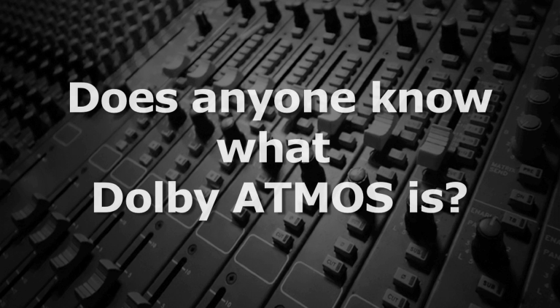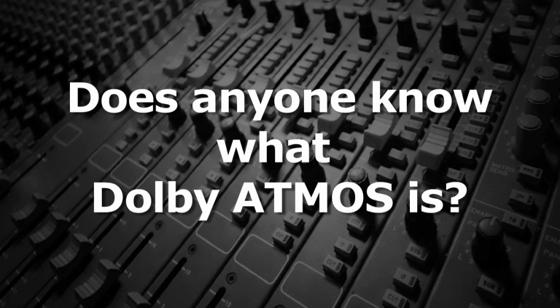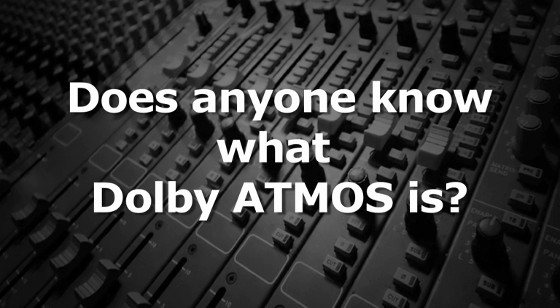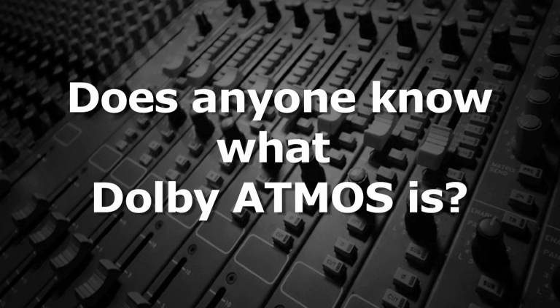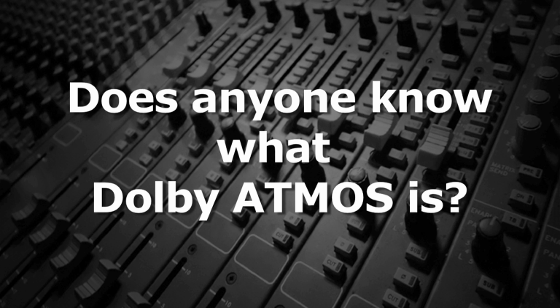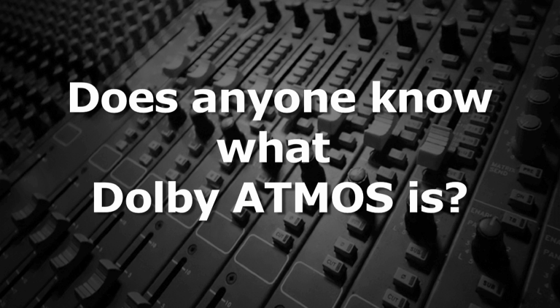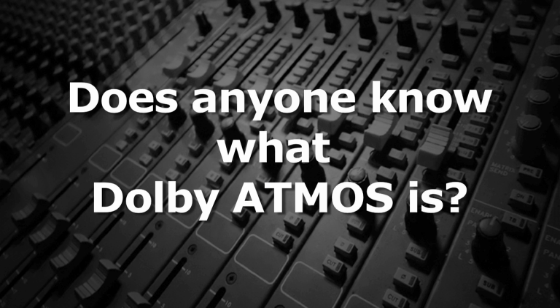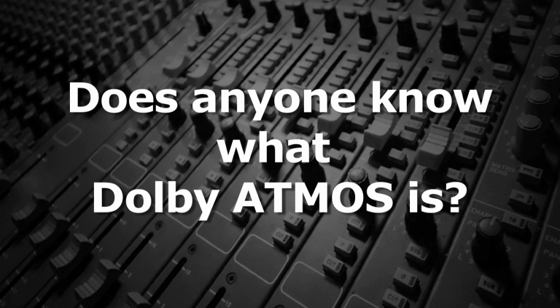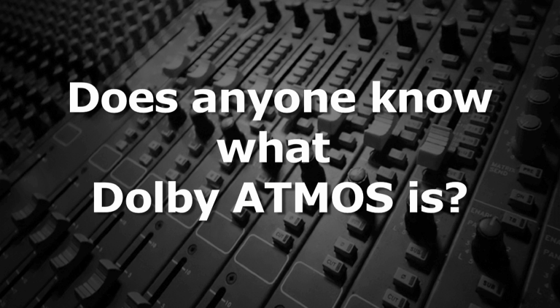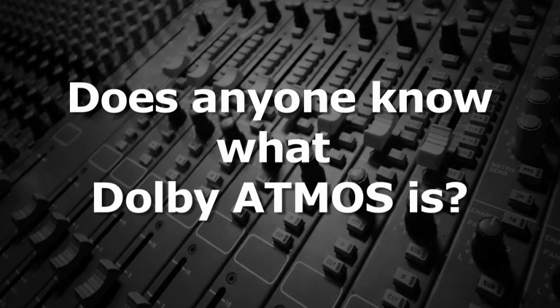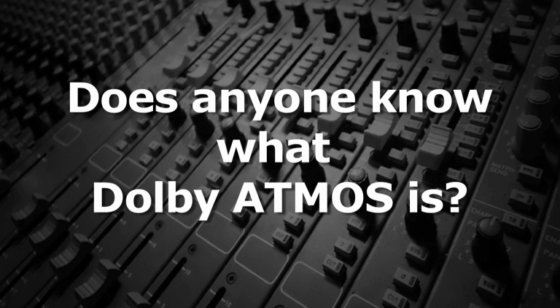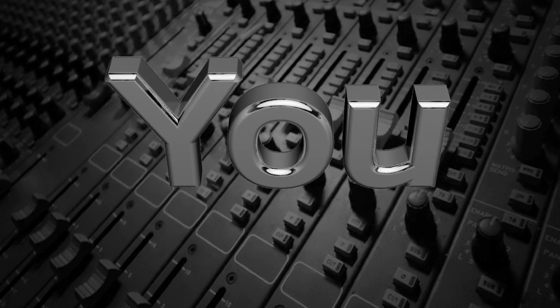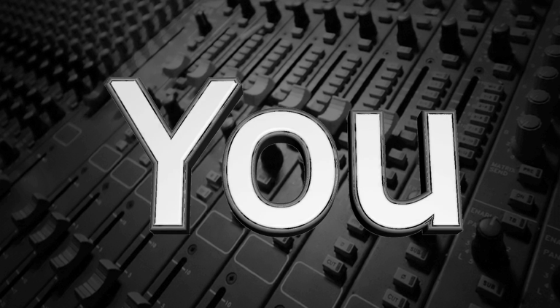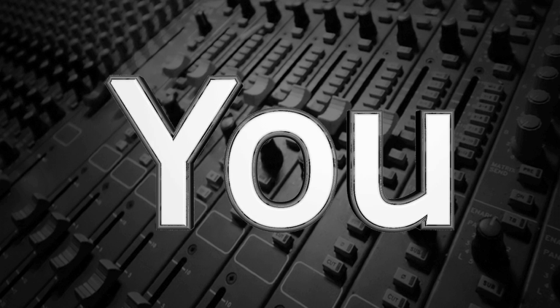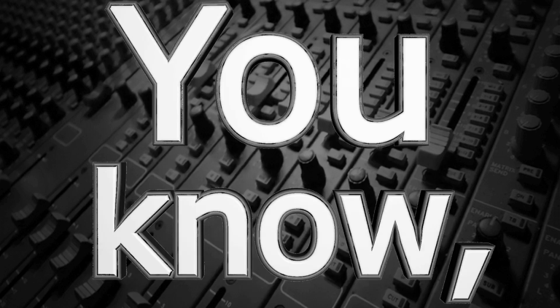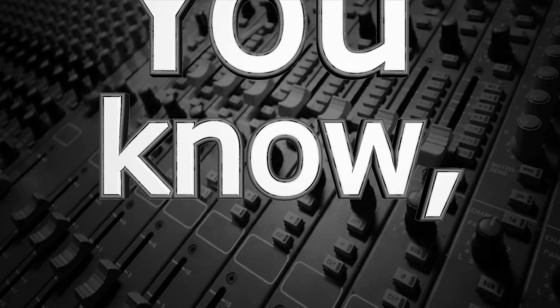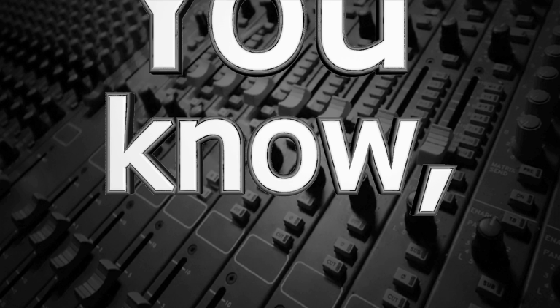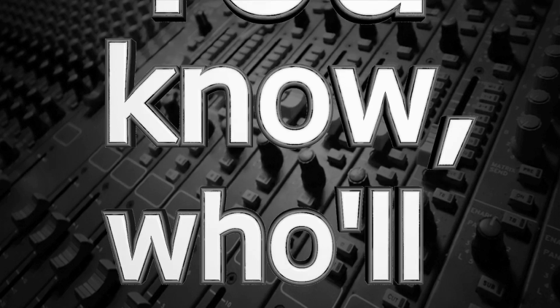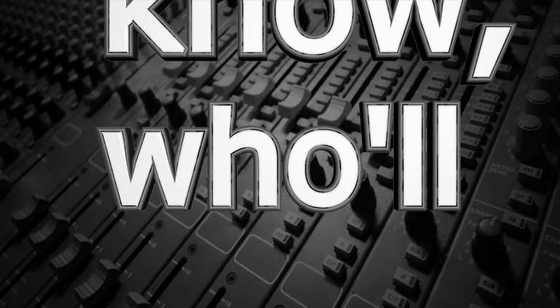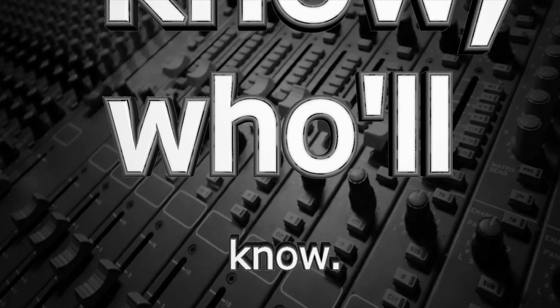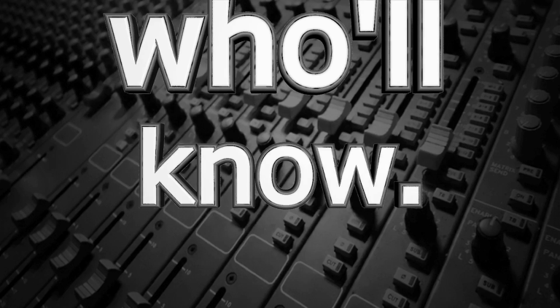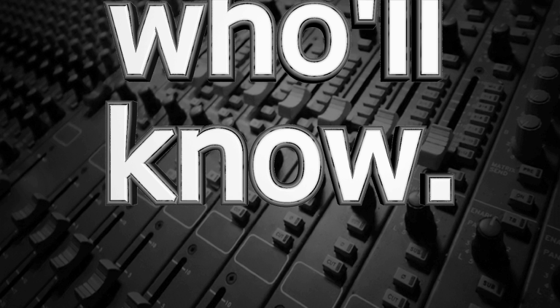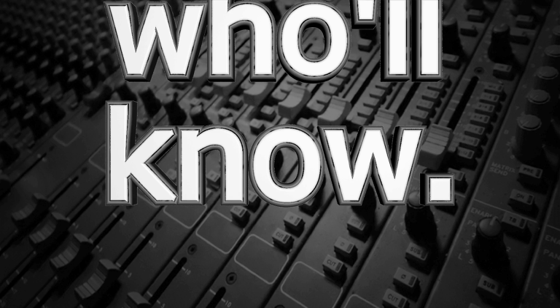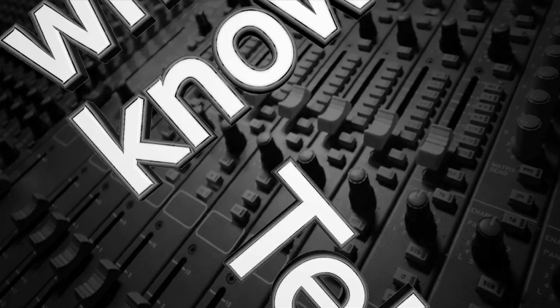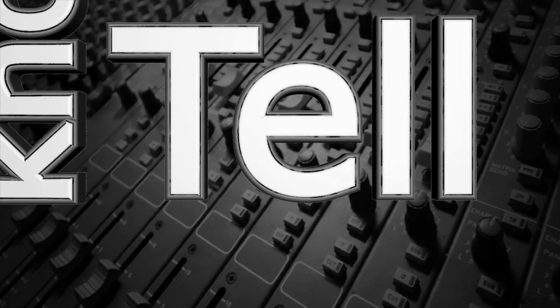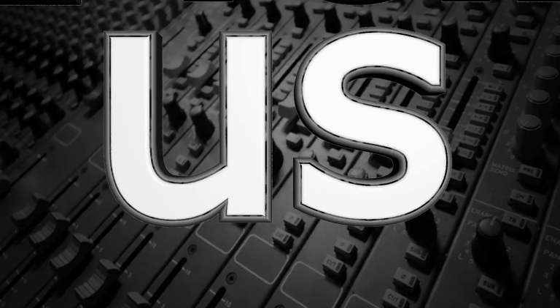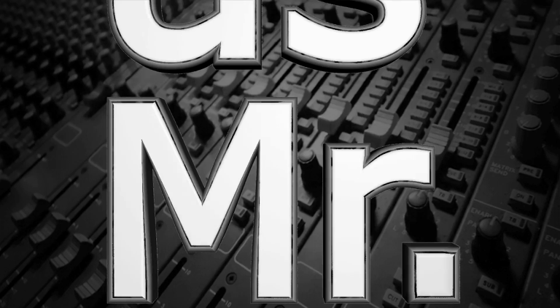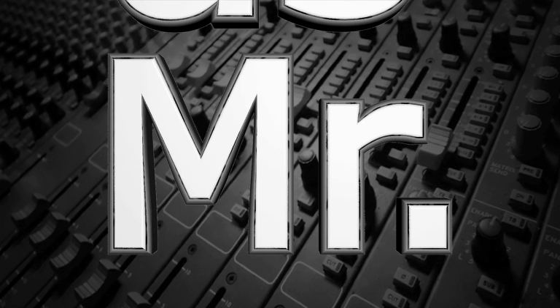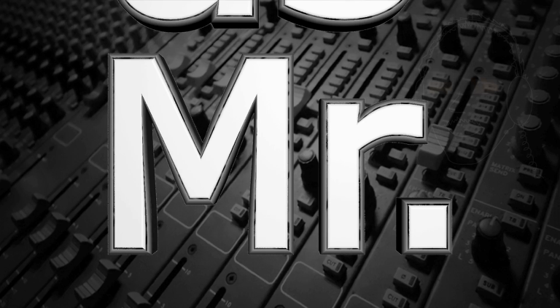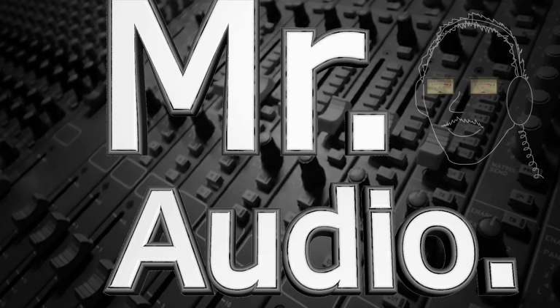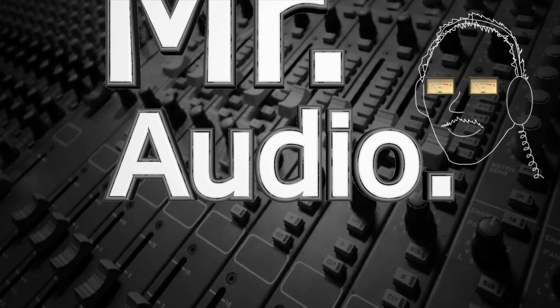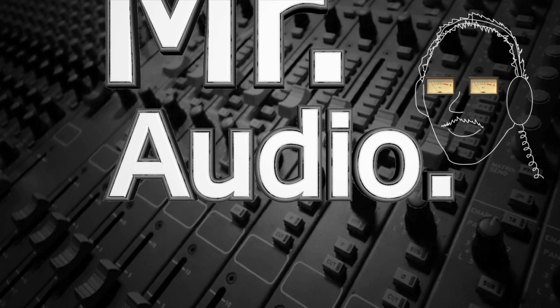Does anyone know what Dolby Atmos is? Who'll know — tell us, Mr. Audio.